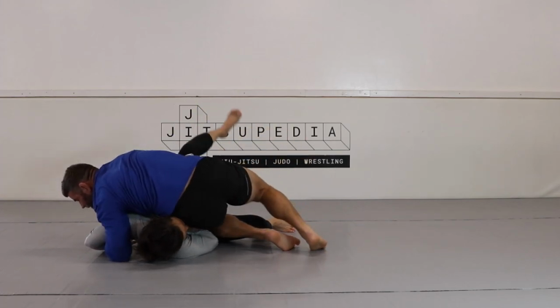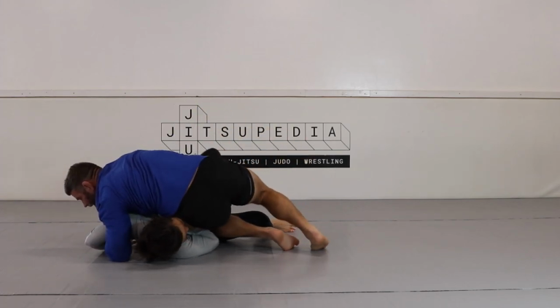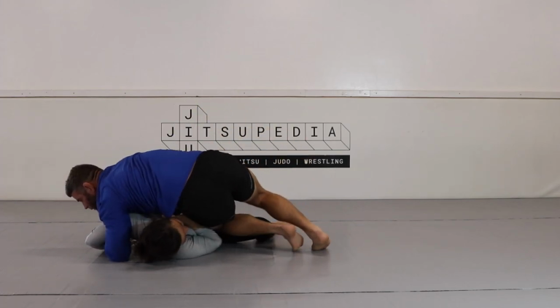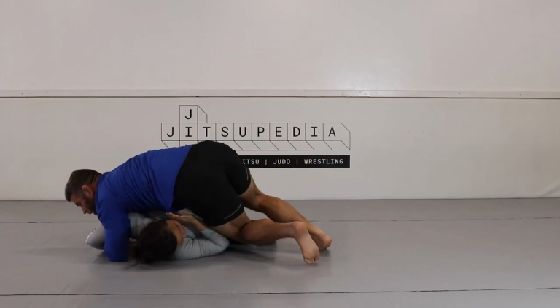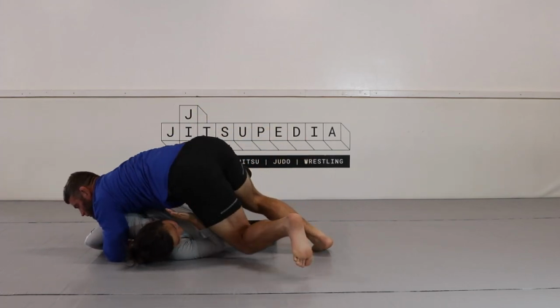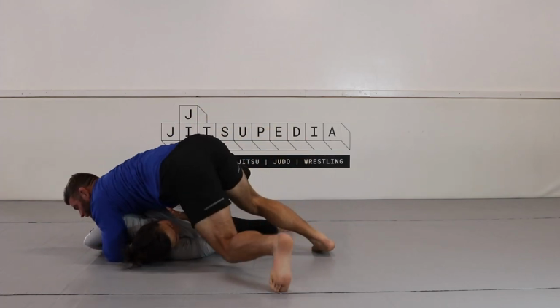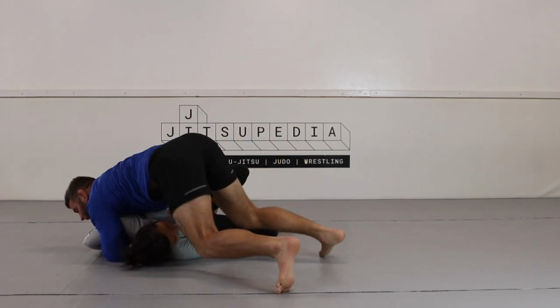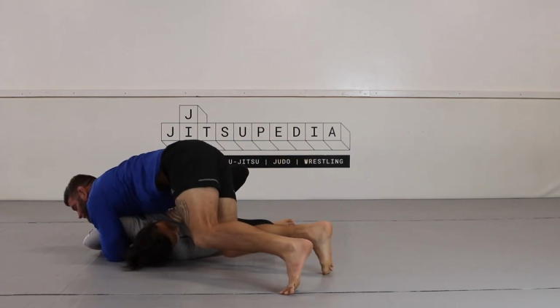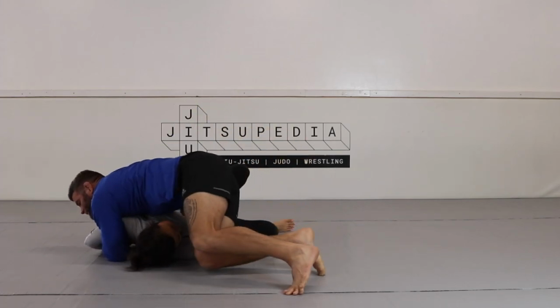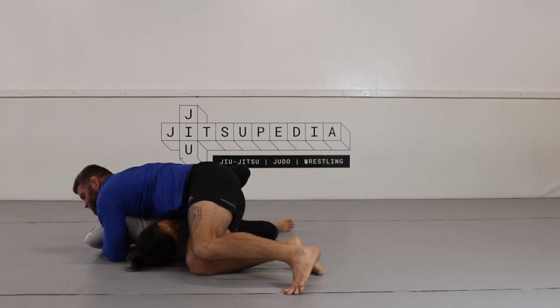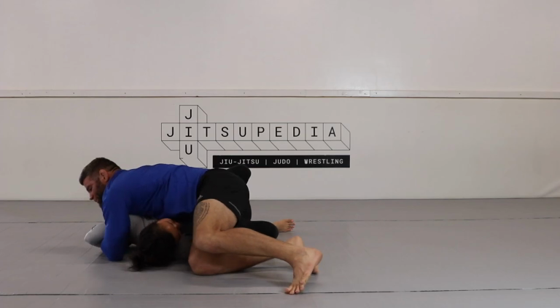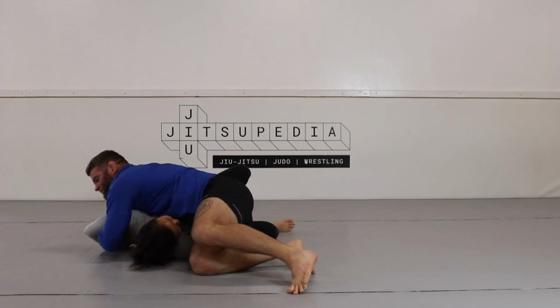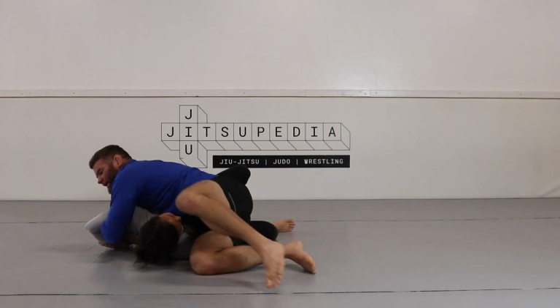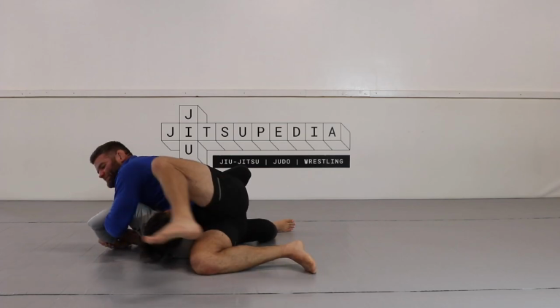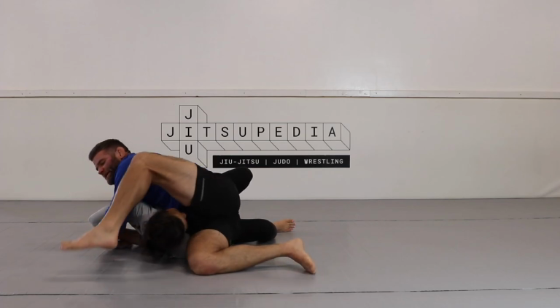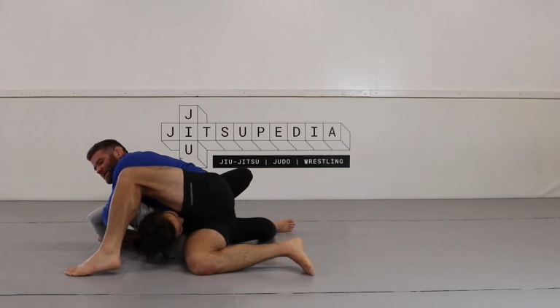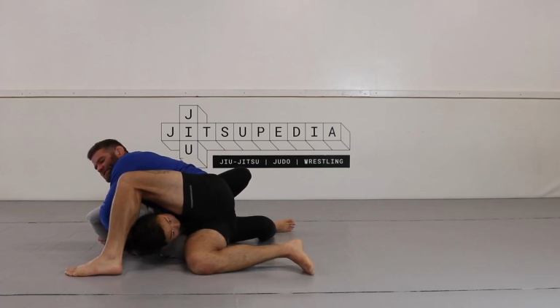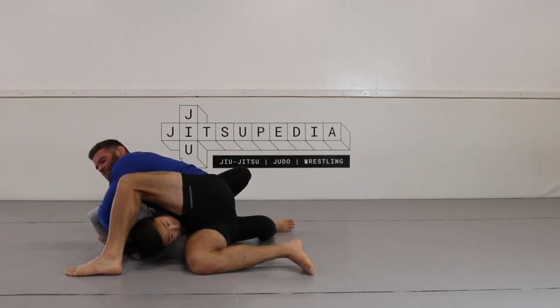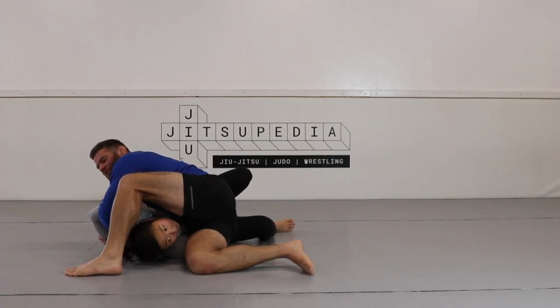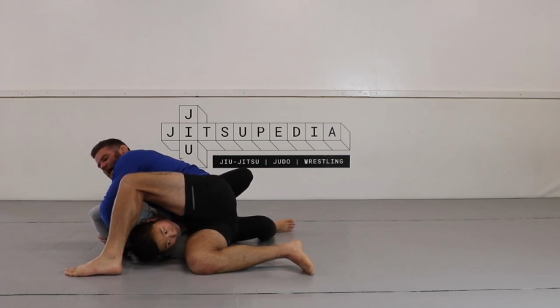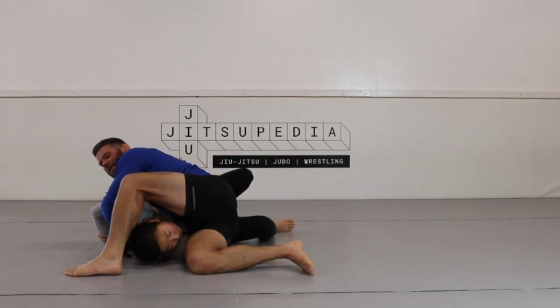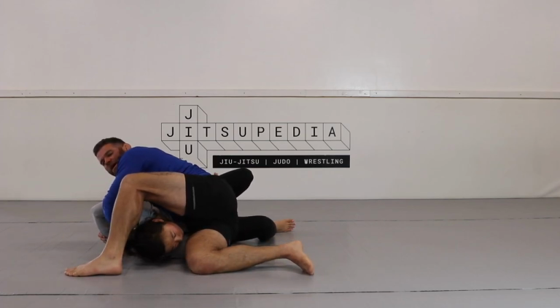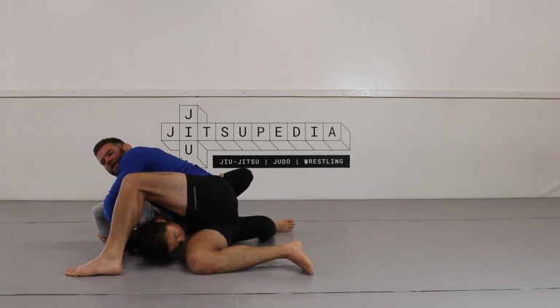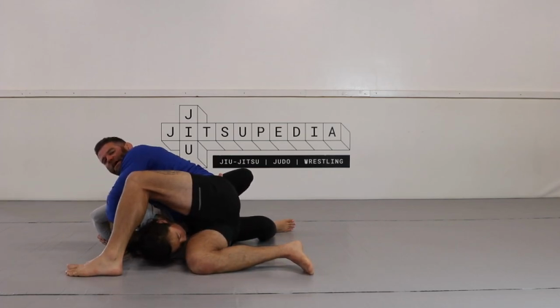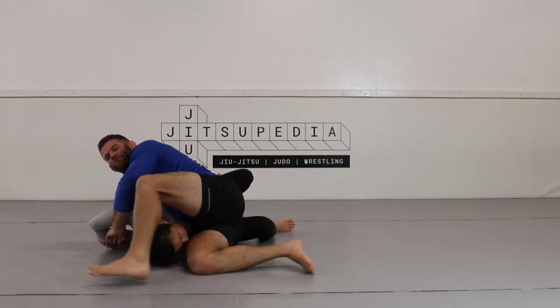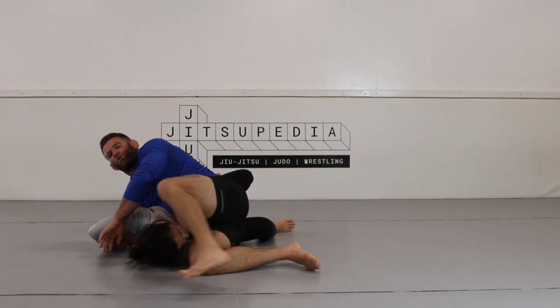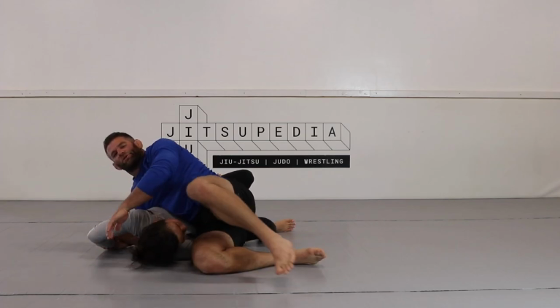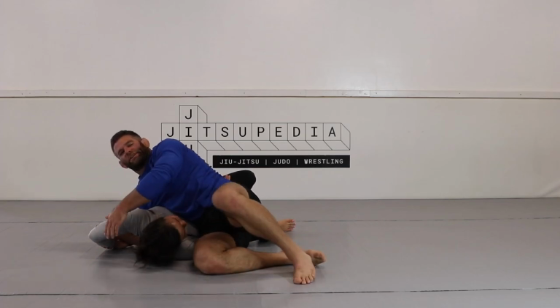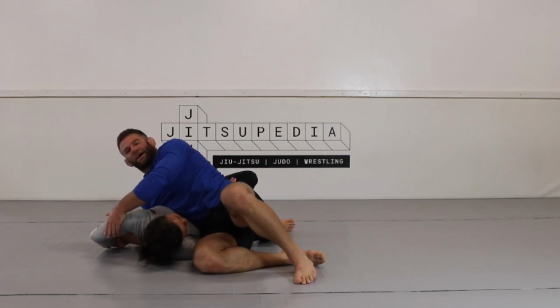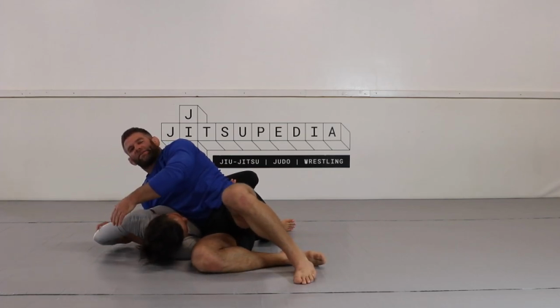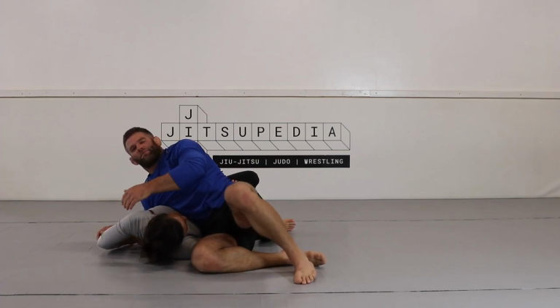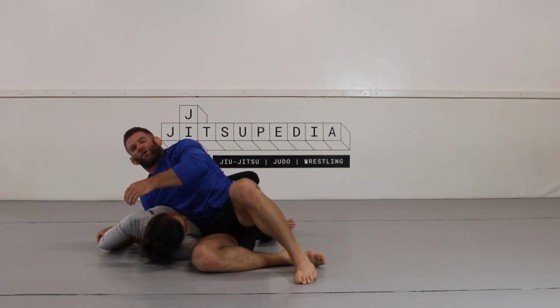Walk over the head, switch my hips, step over the head, and I can pull and look to attack the Kimura.